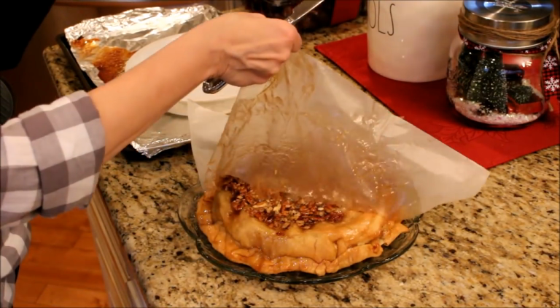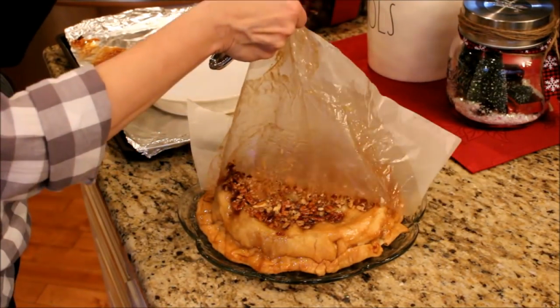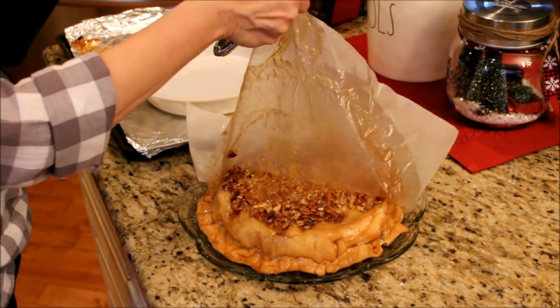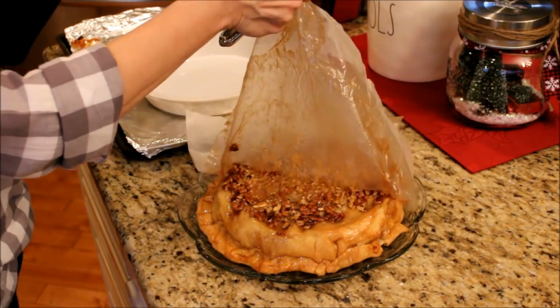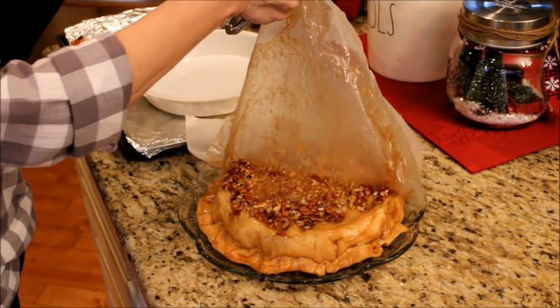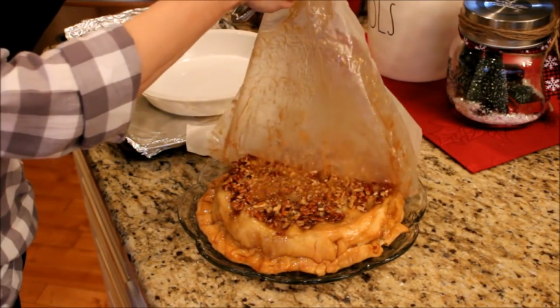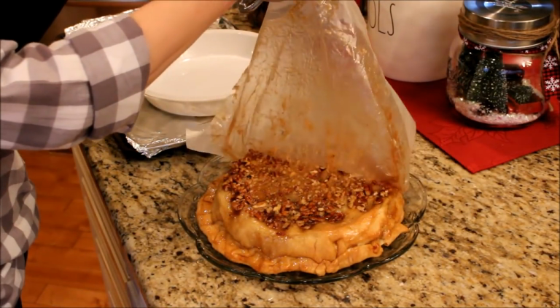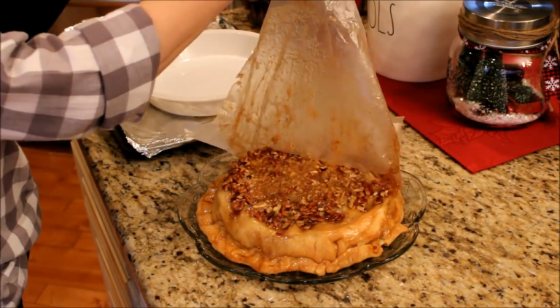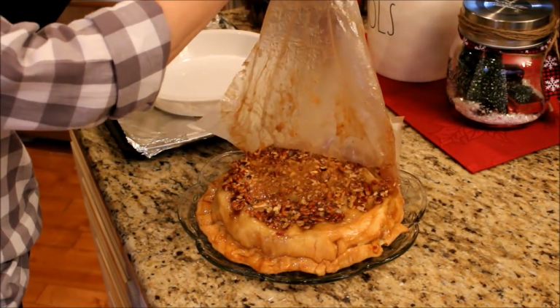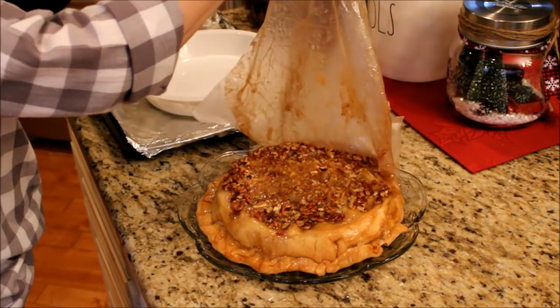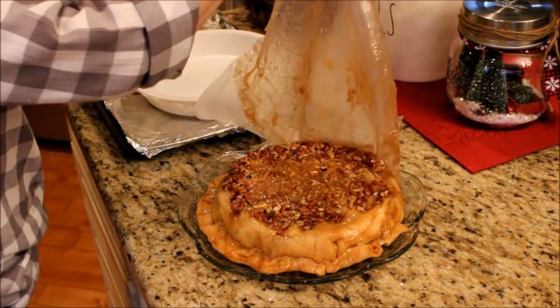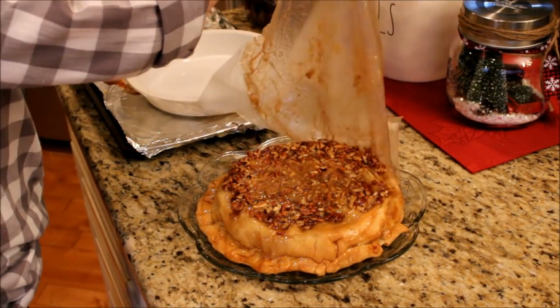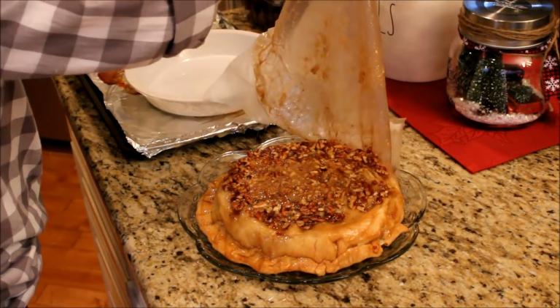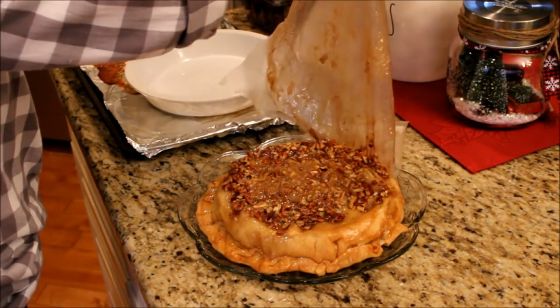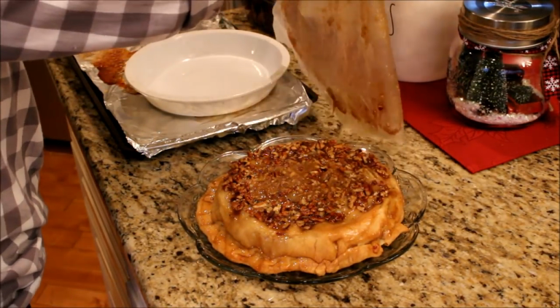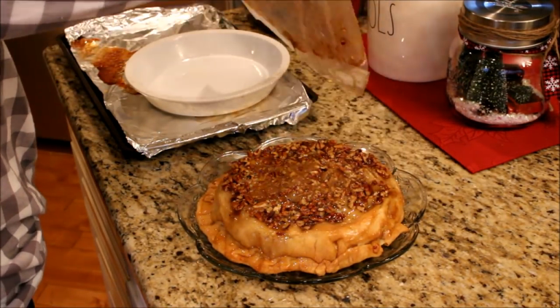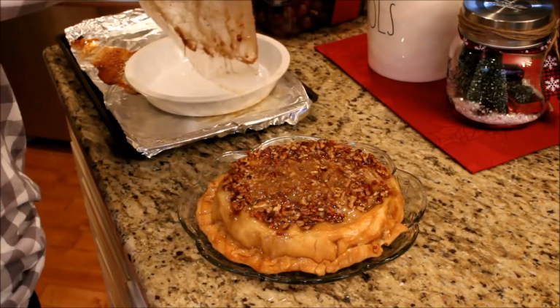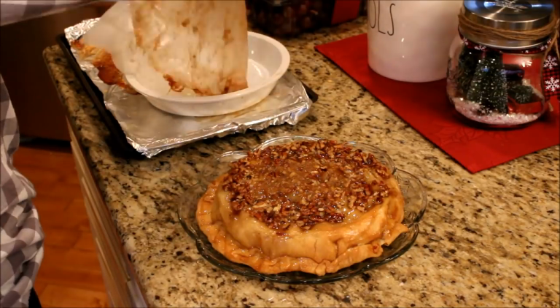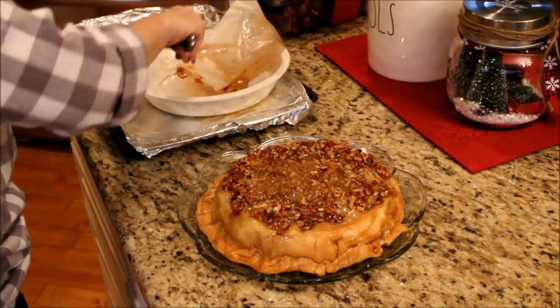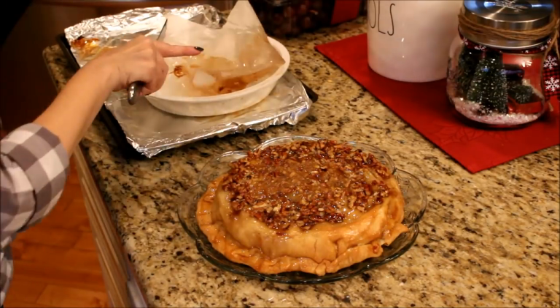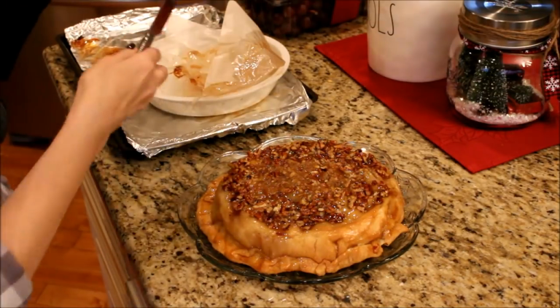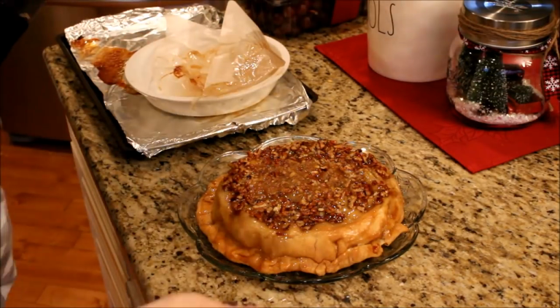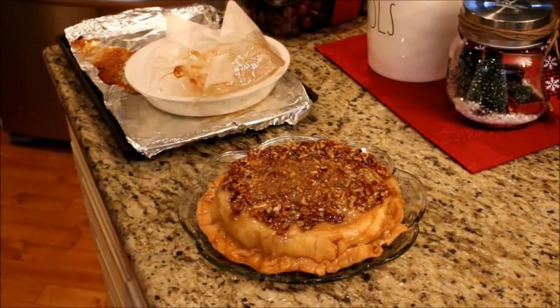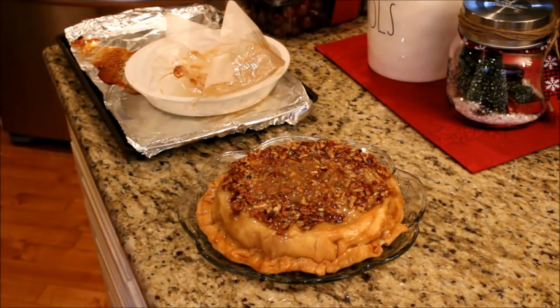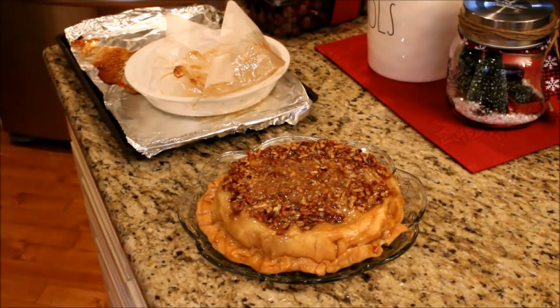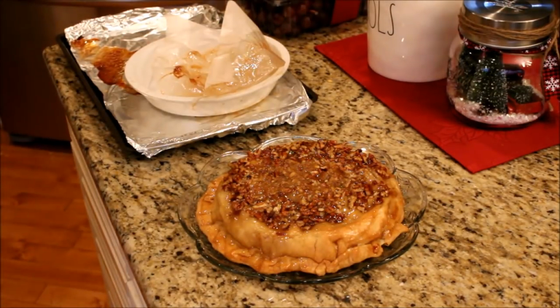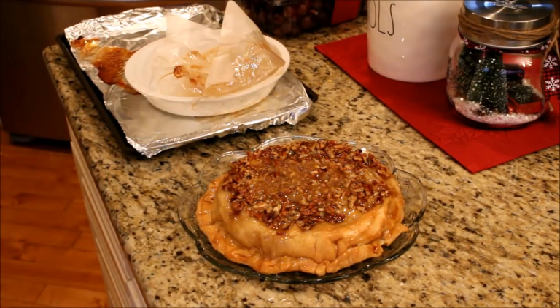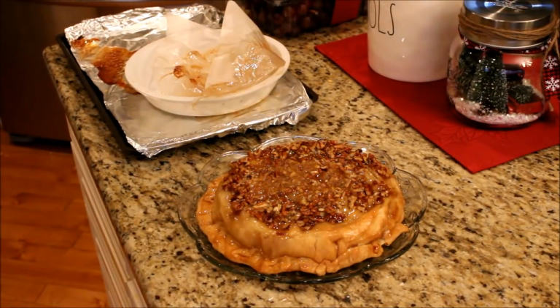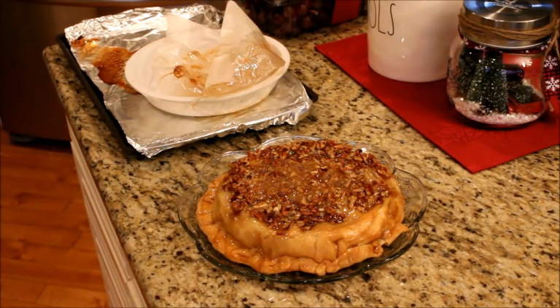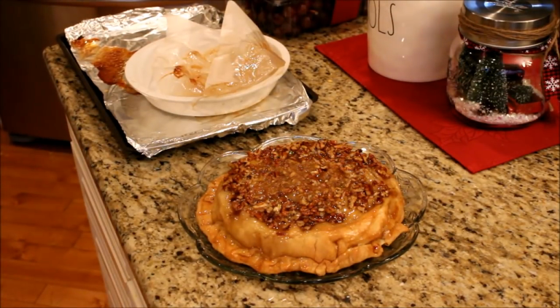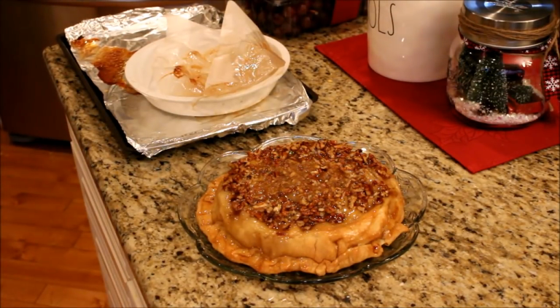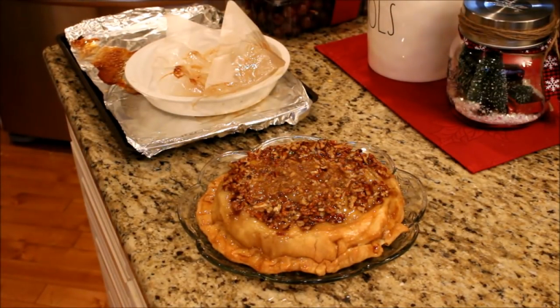We serve our pie with some vanilla ice cream and a drizzle of chocolate. It is just so, so good.